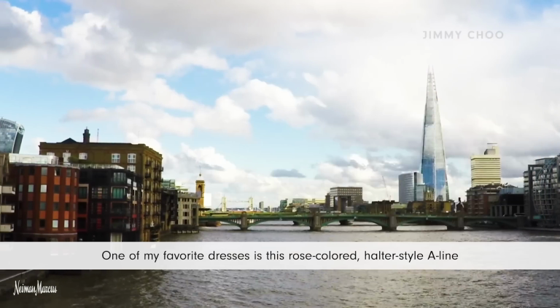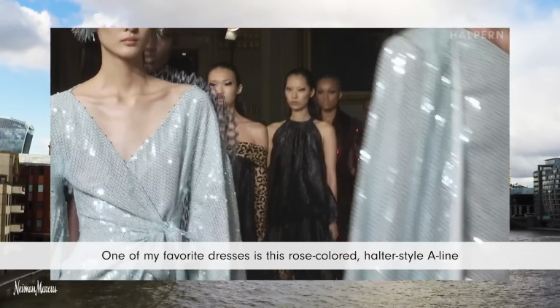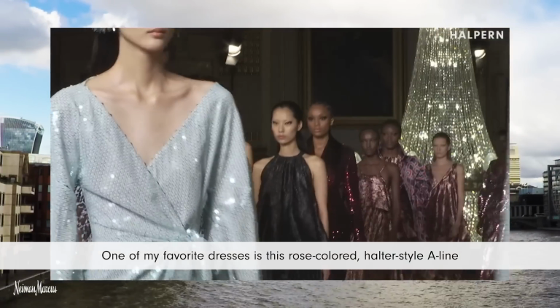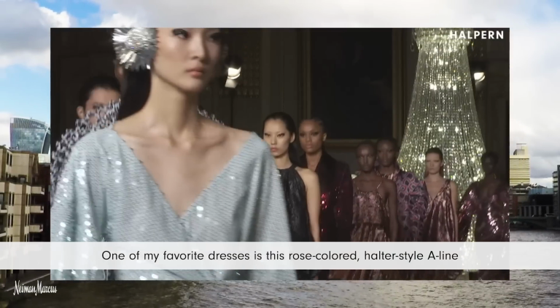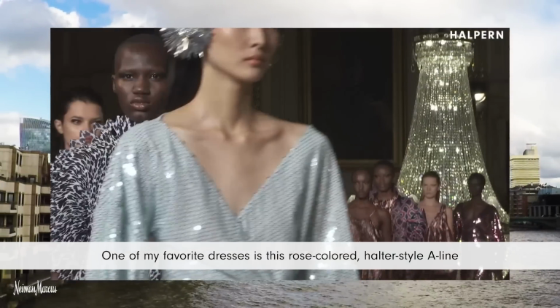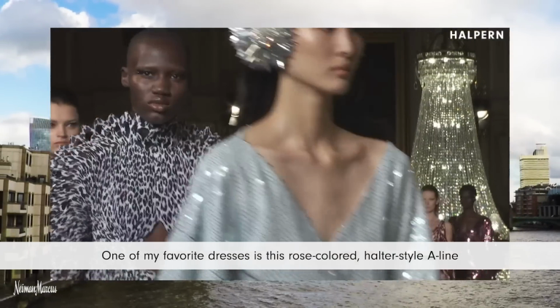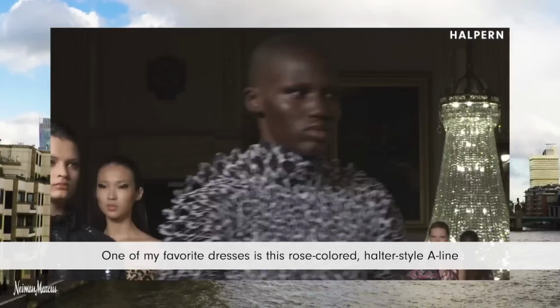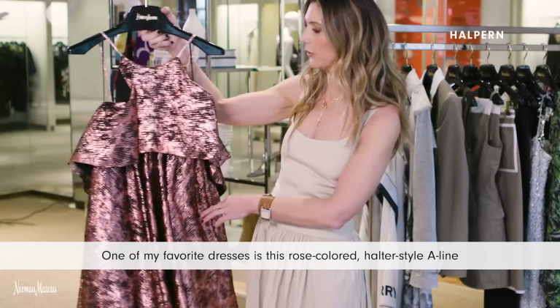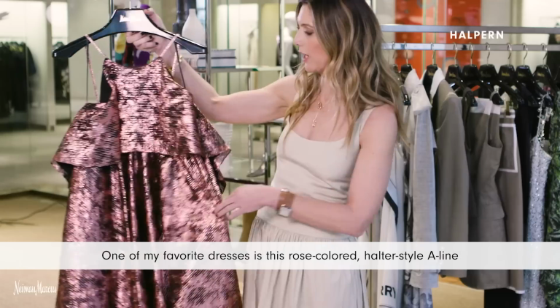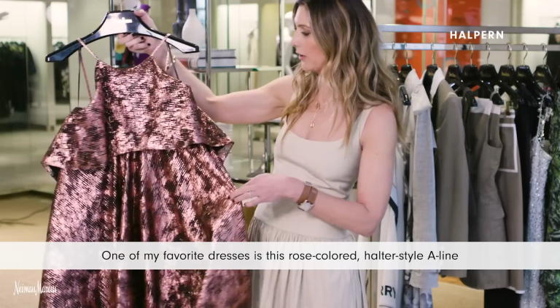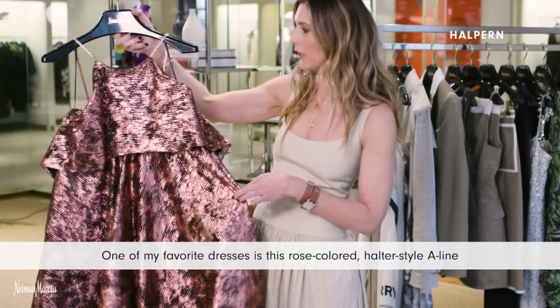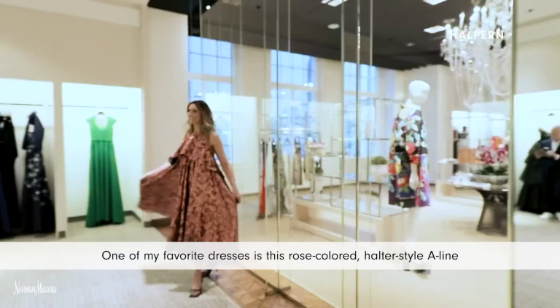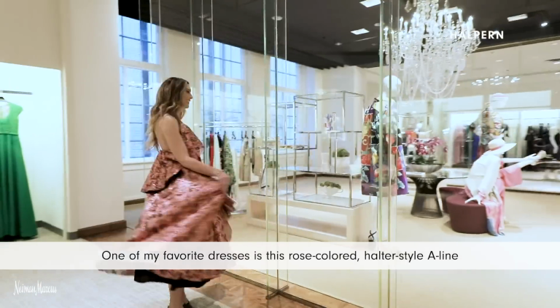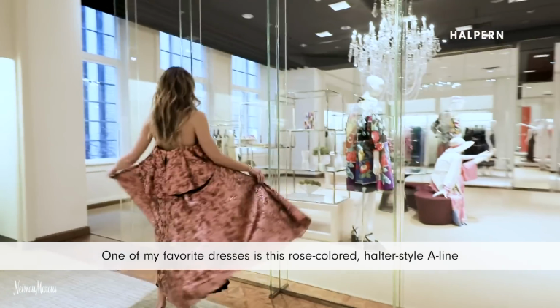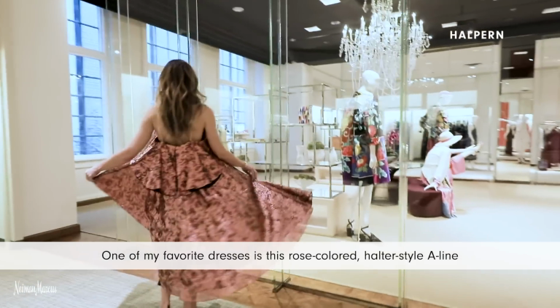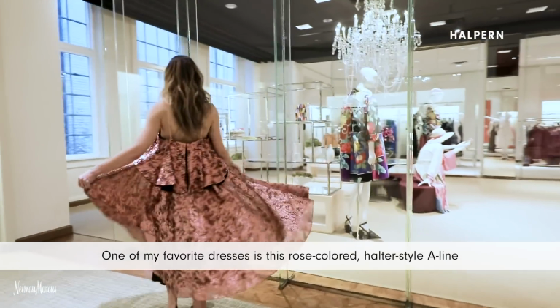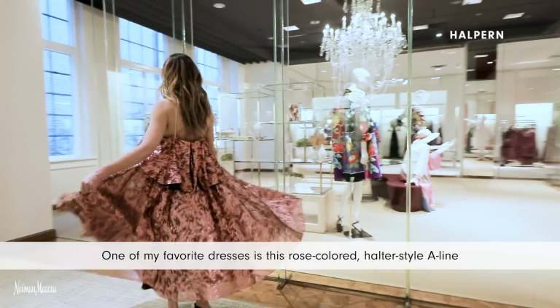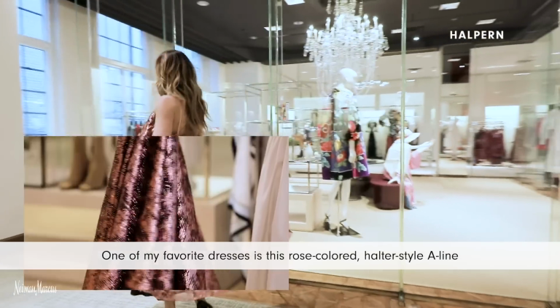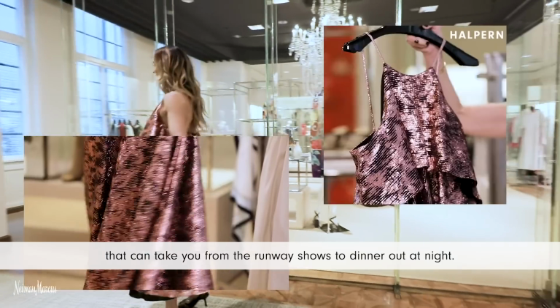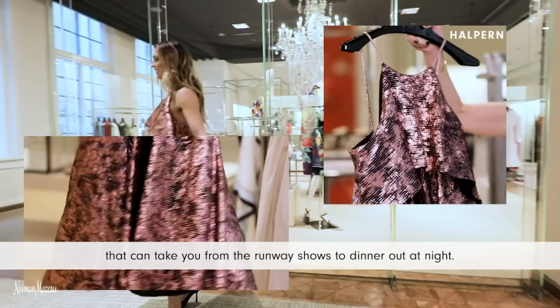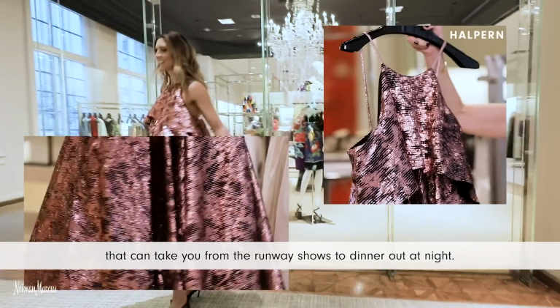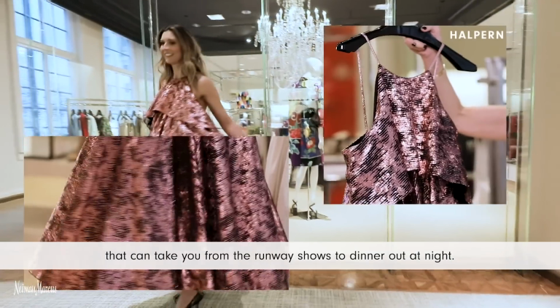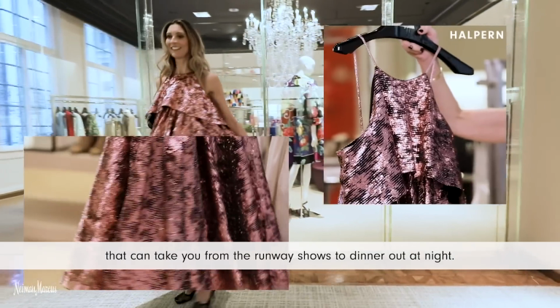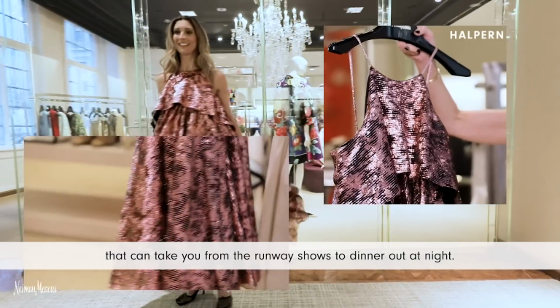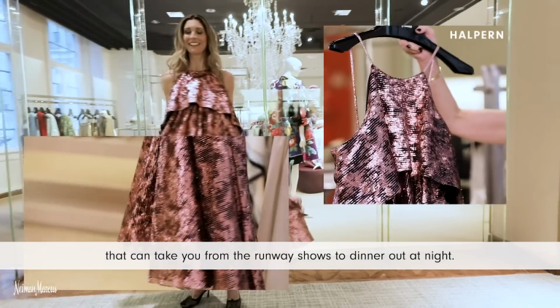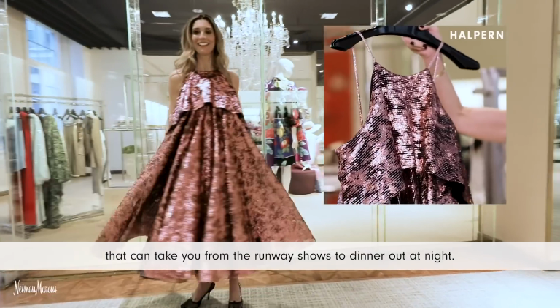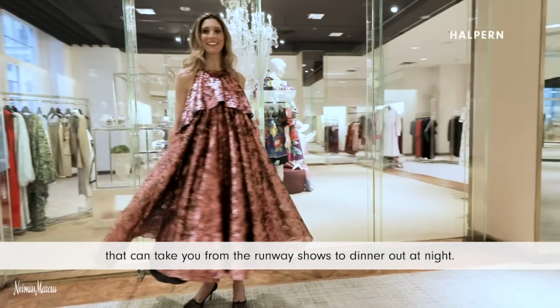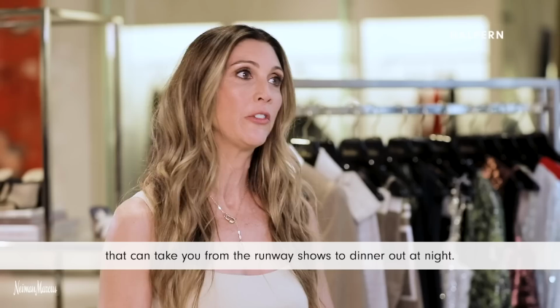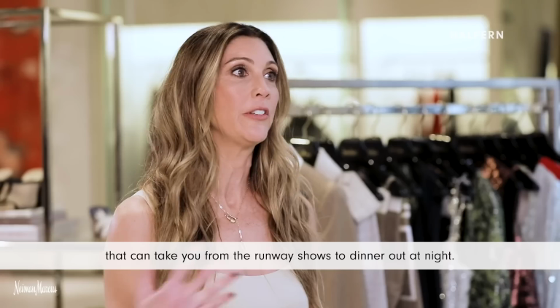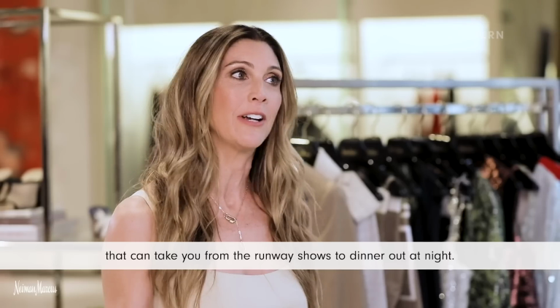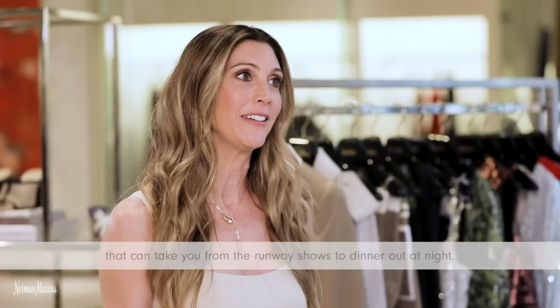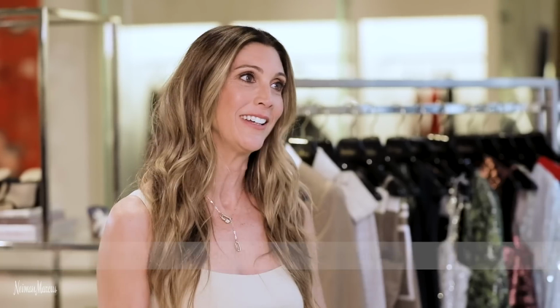One of my favorite dresses is this rose-colored halter style A-line that can take you from the runway shows to dinner out at night.